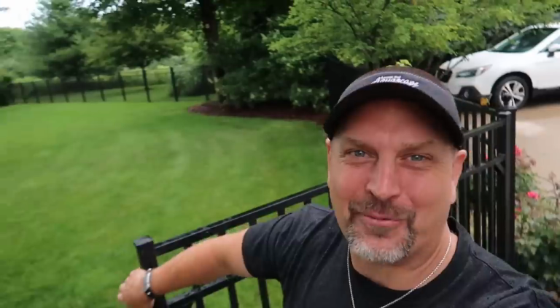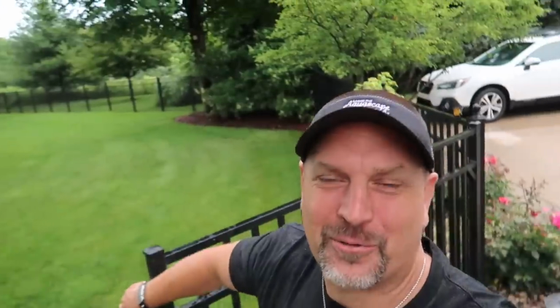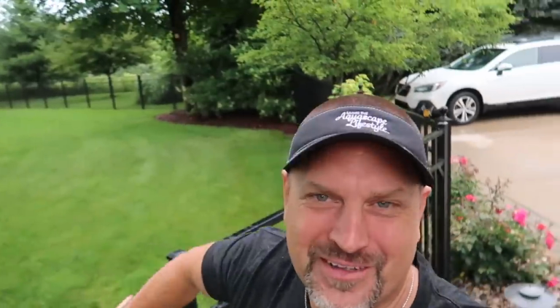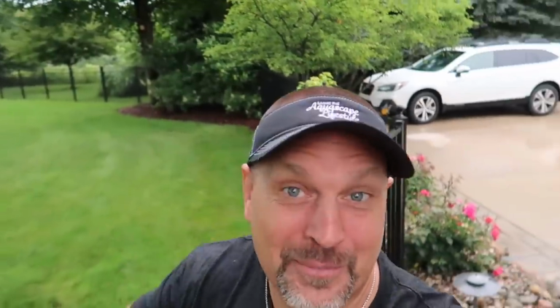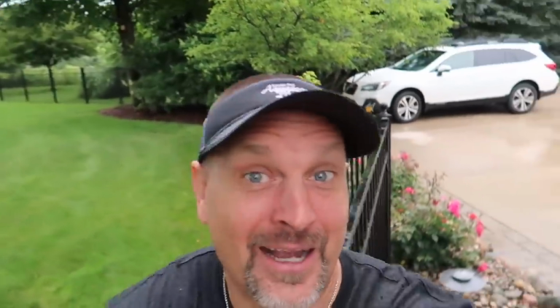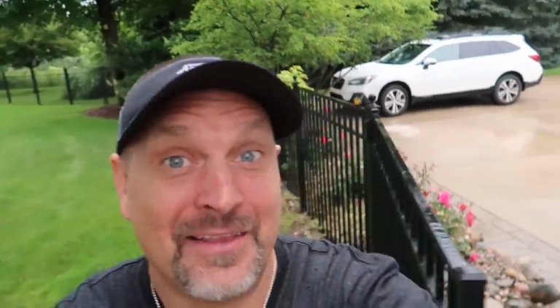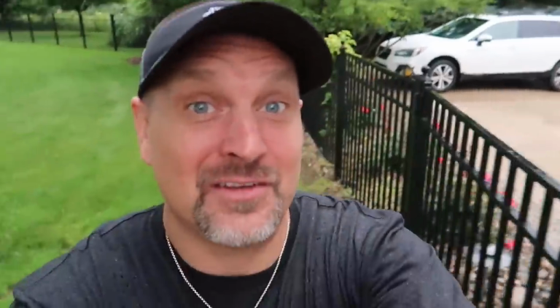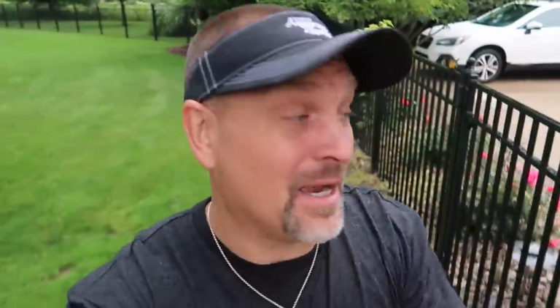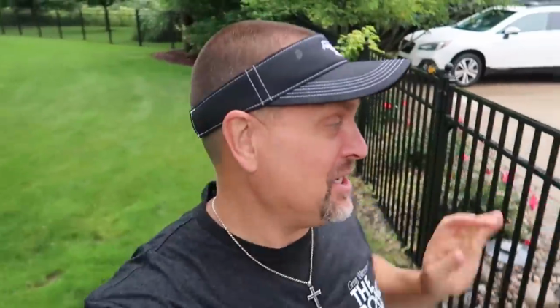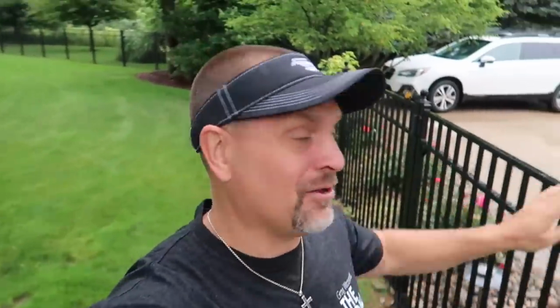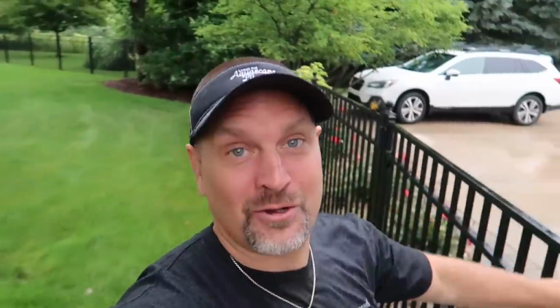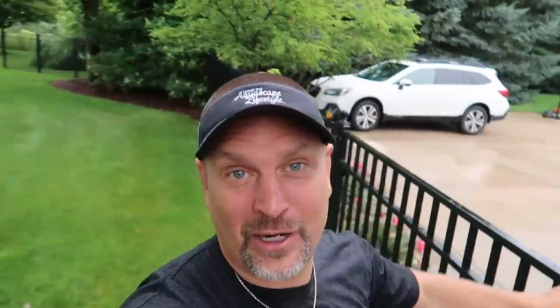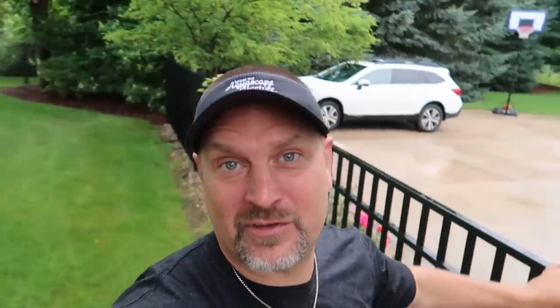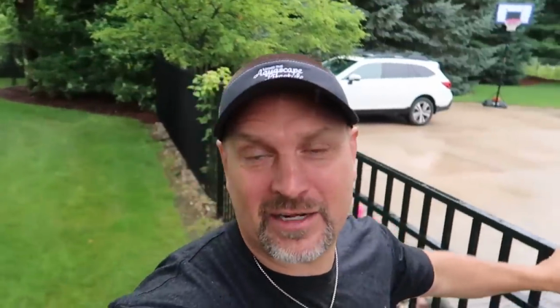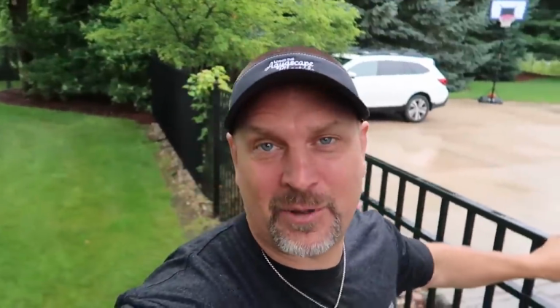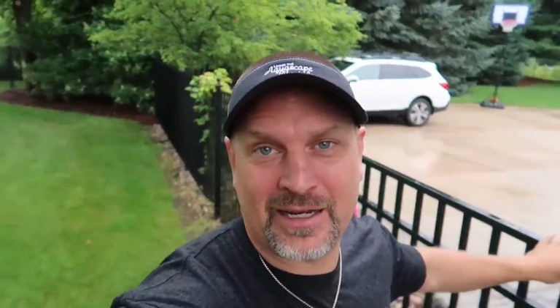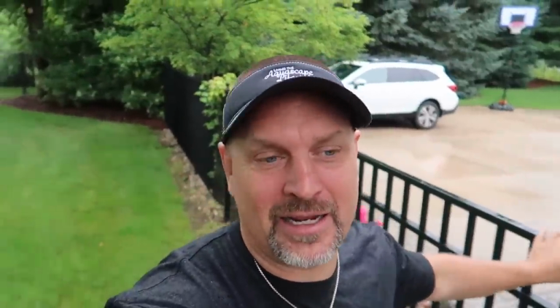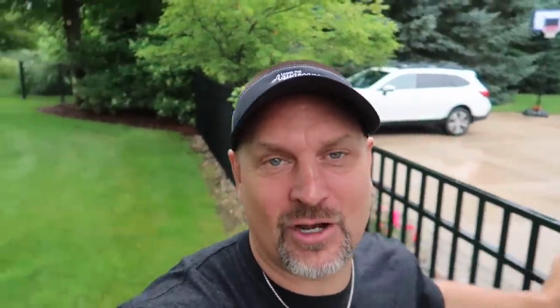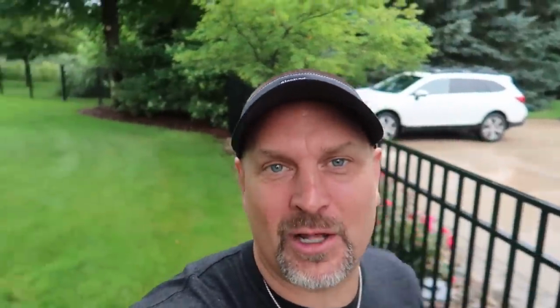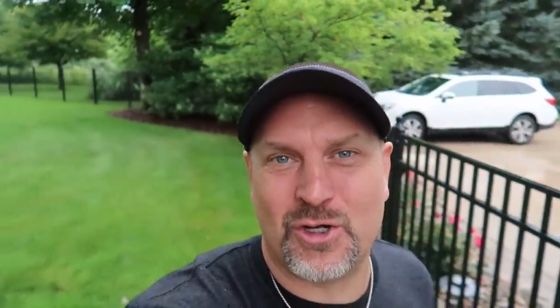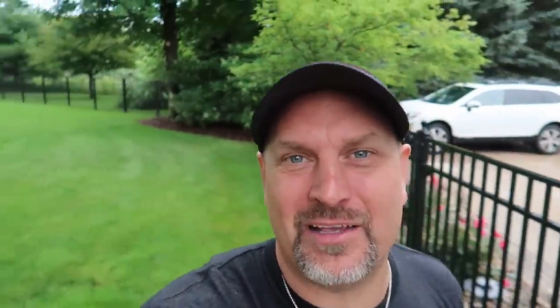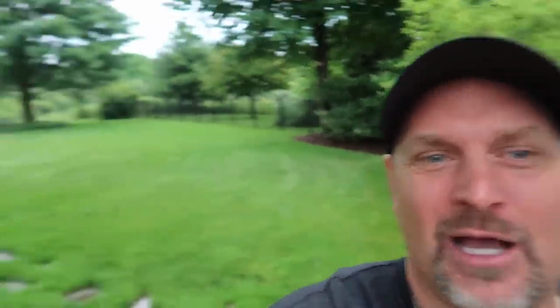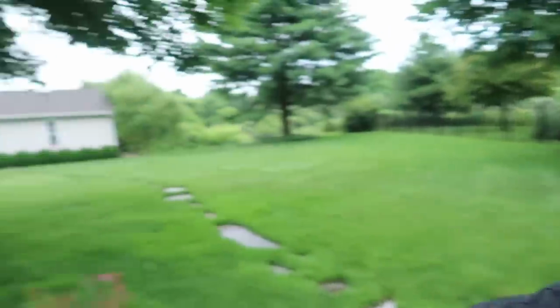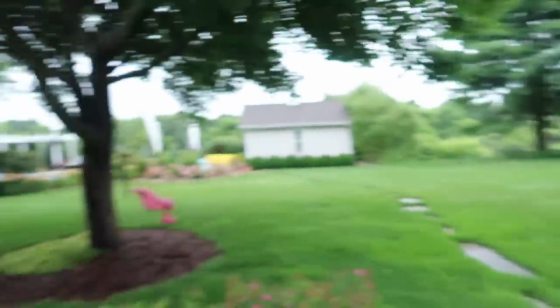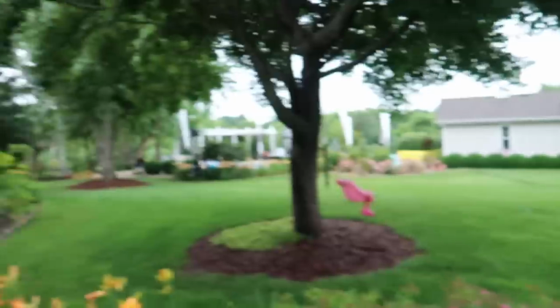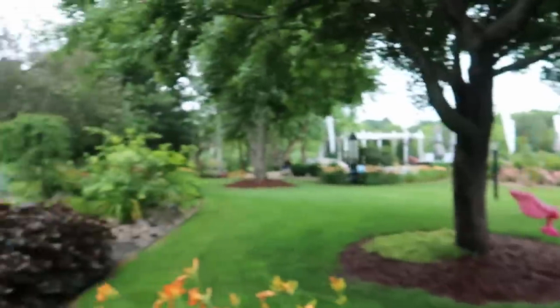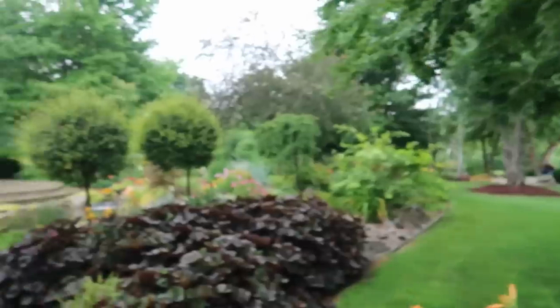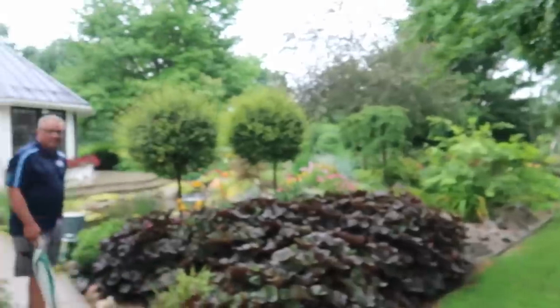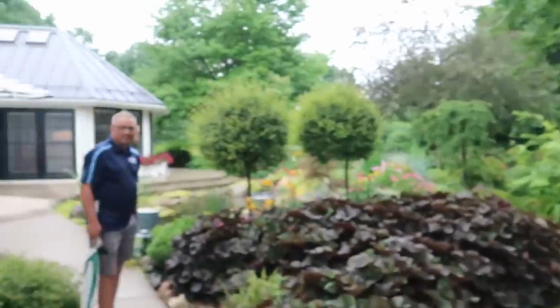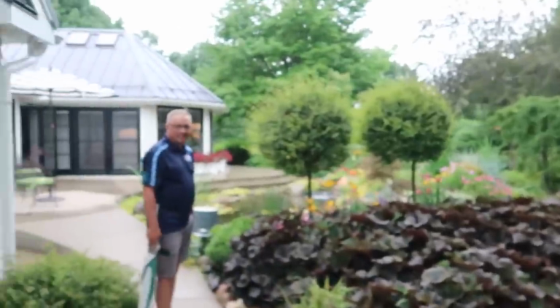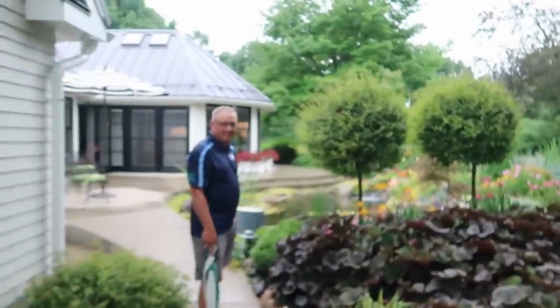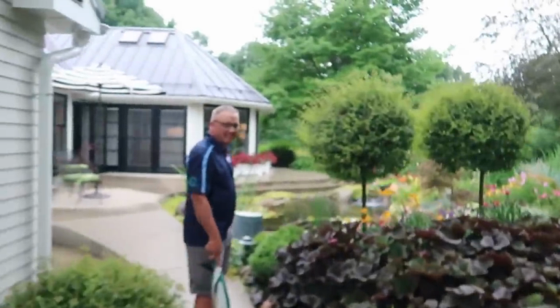I'm Greg Wittstock, the pond guy. This is my channel, Greg Wittstock the pond guy, and it's all about showcasing how people live the aquascape lifestyle.